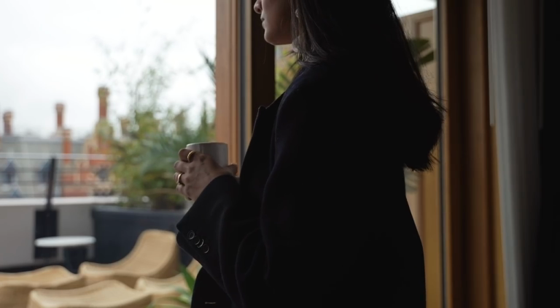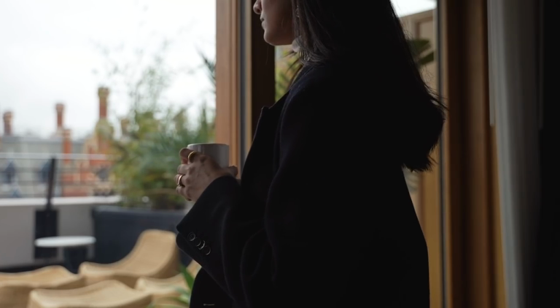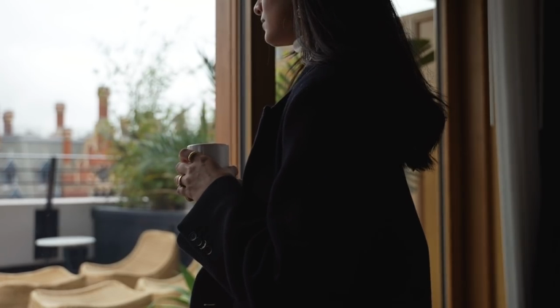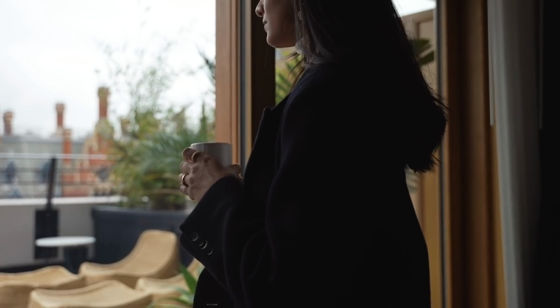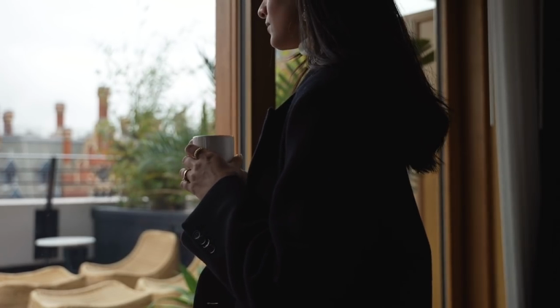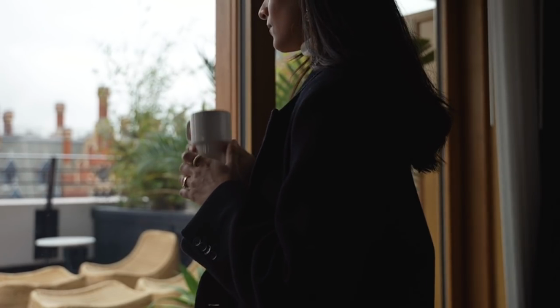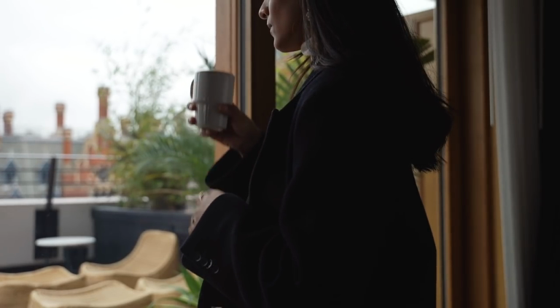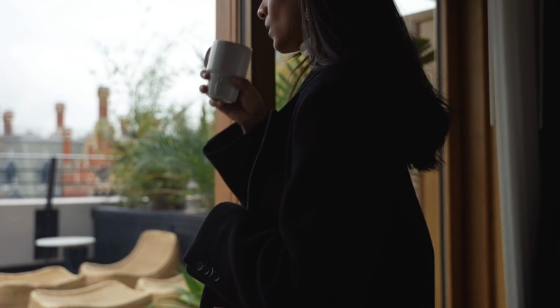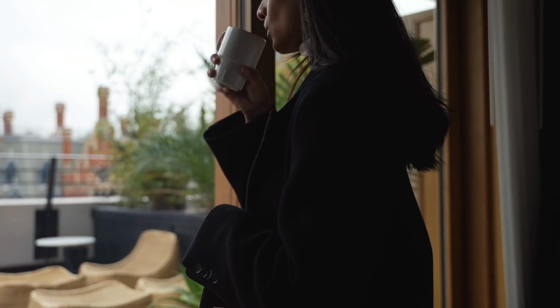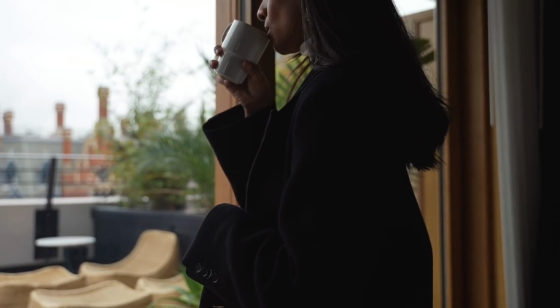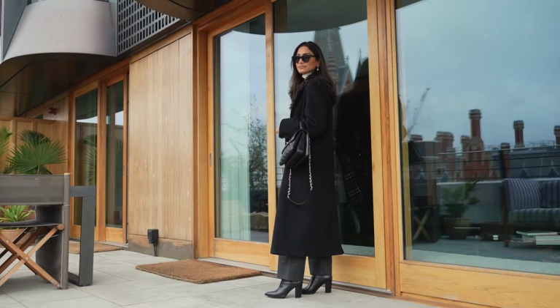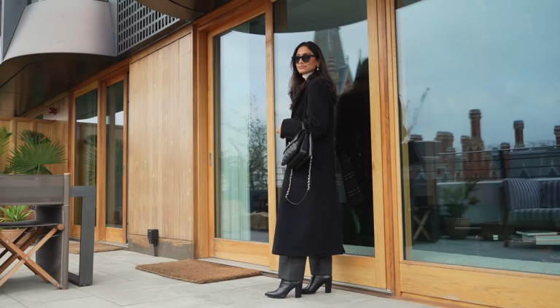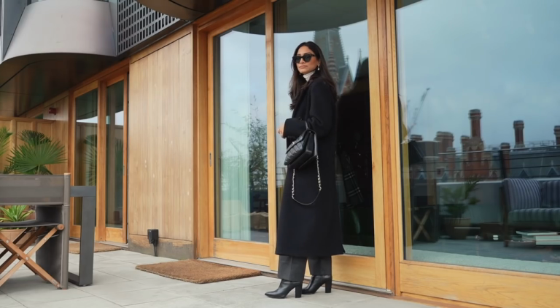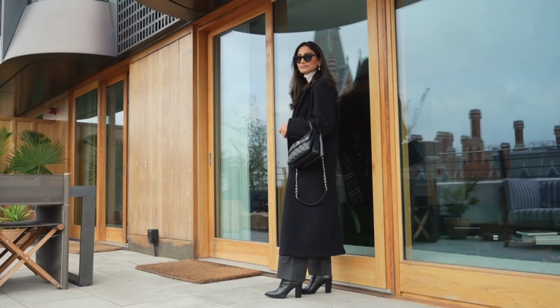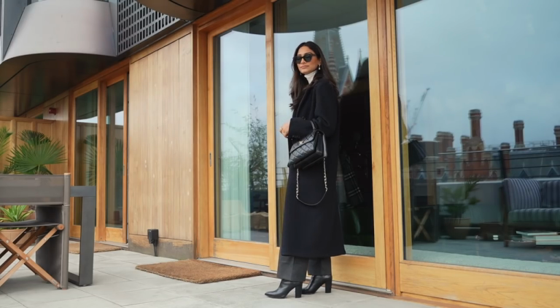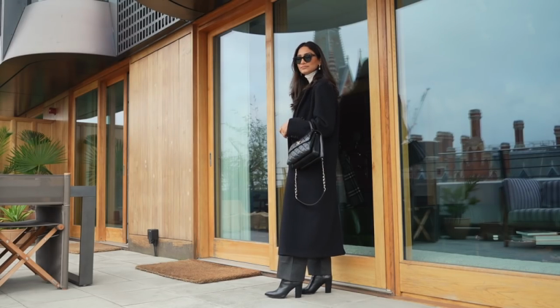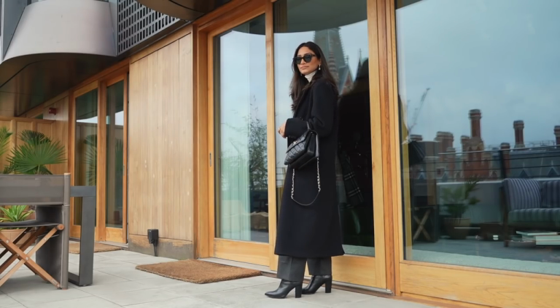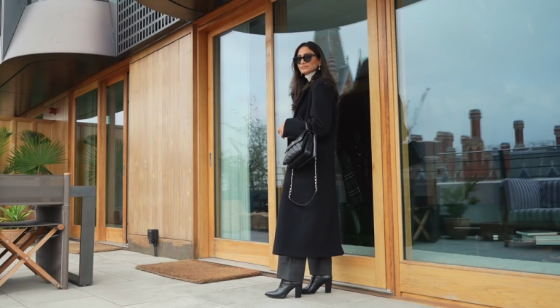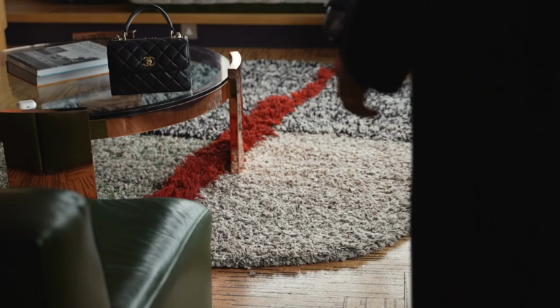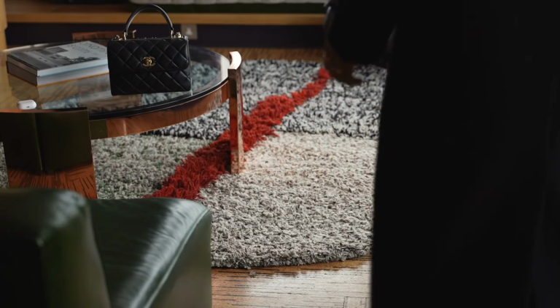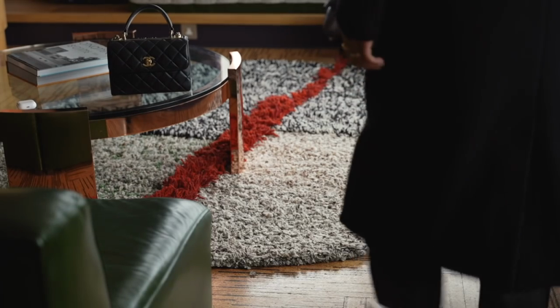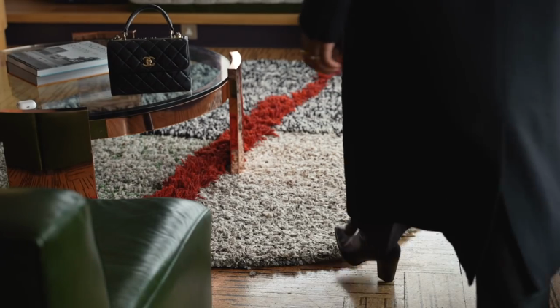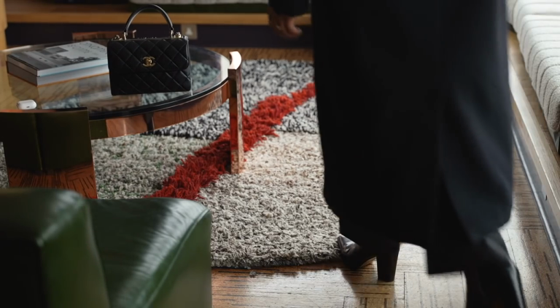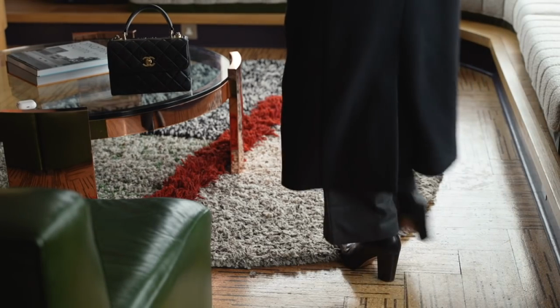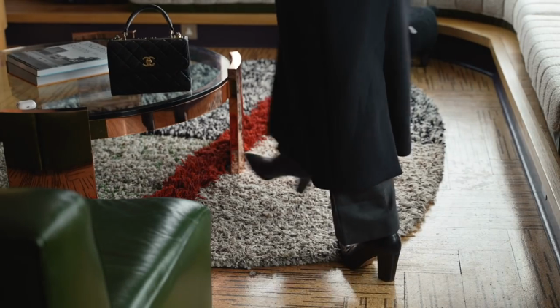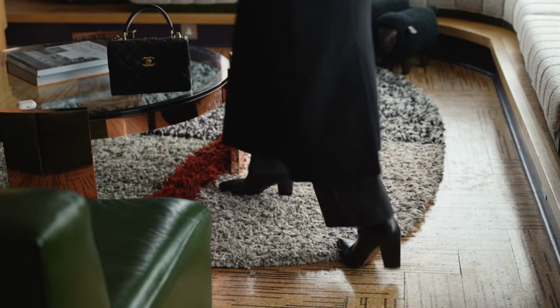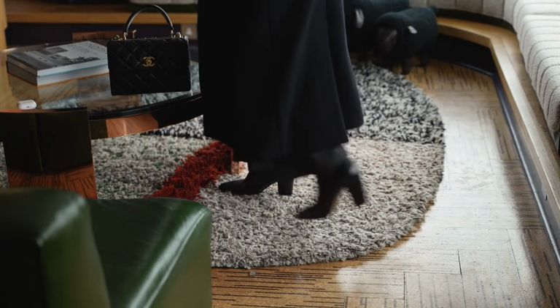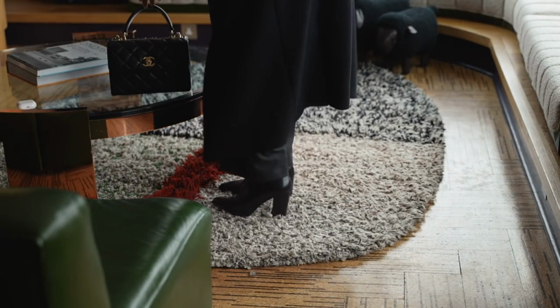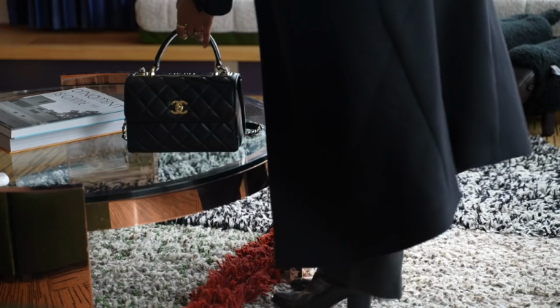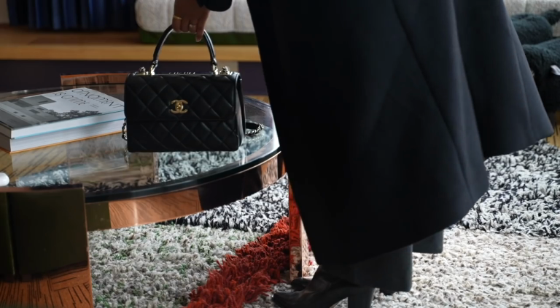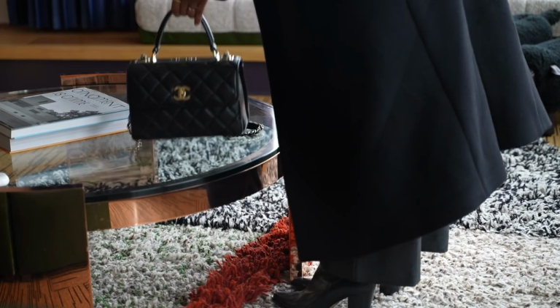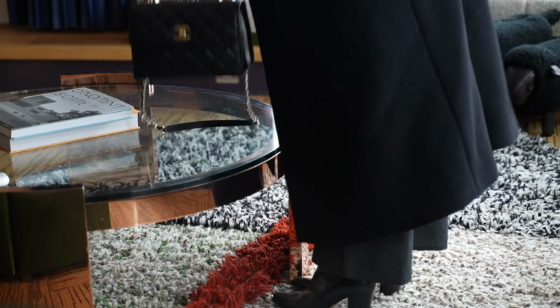The only downside is that you will see fluff from your jumpers transfer onto it, but it's nothing that a lint roller can't take out.